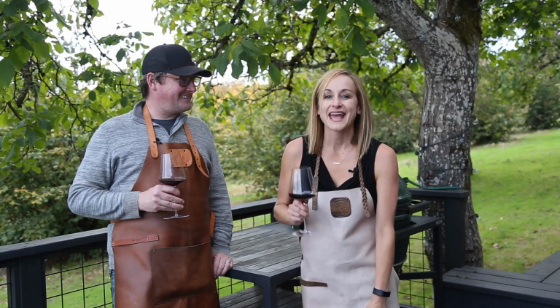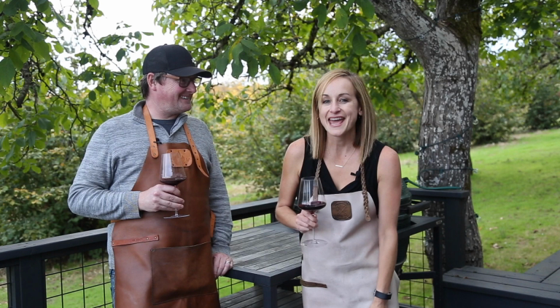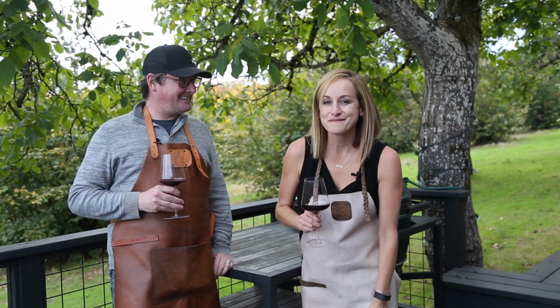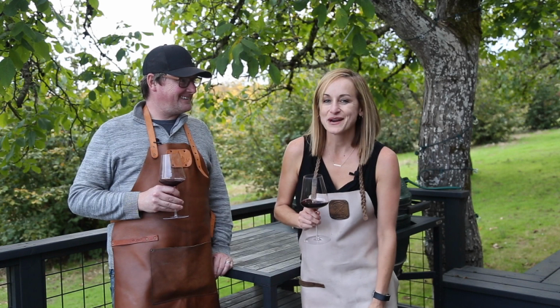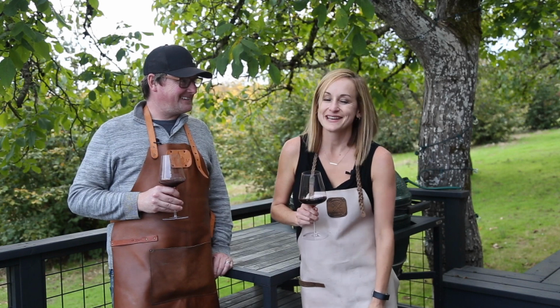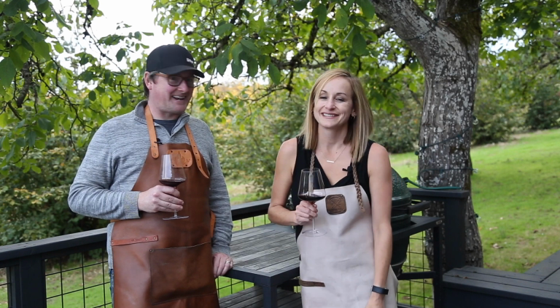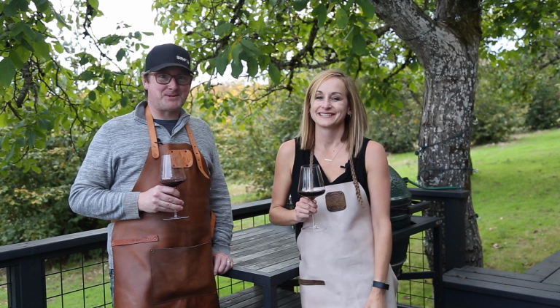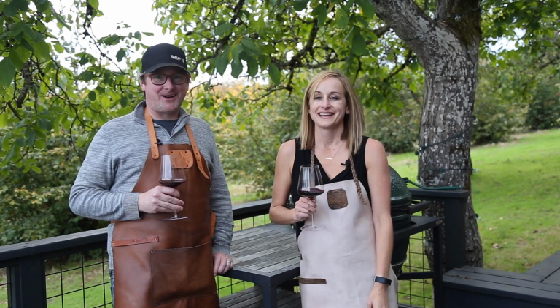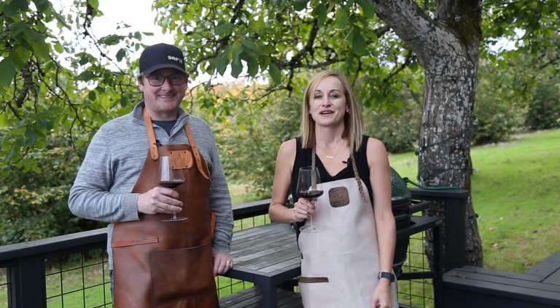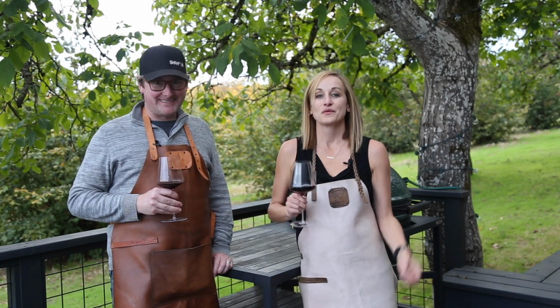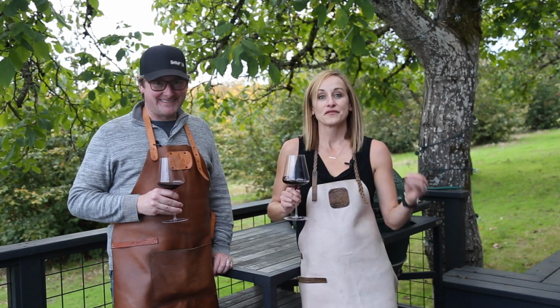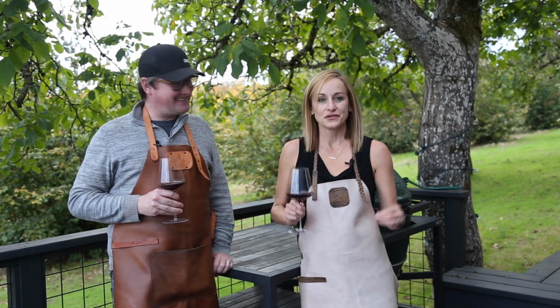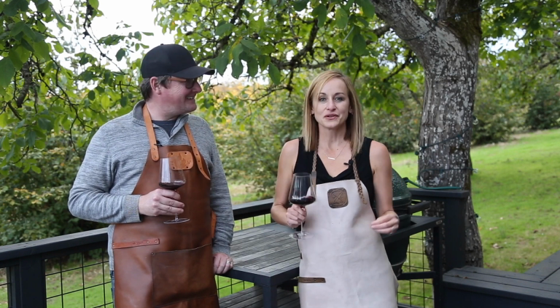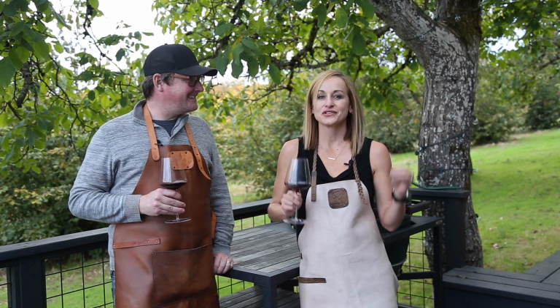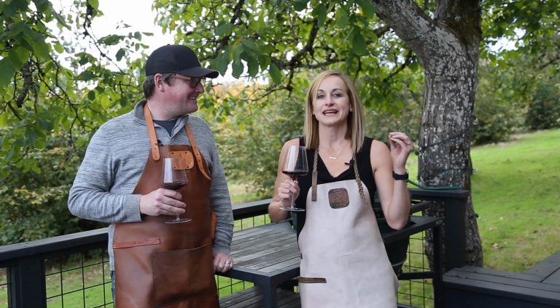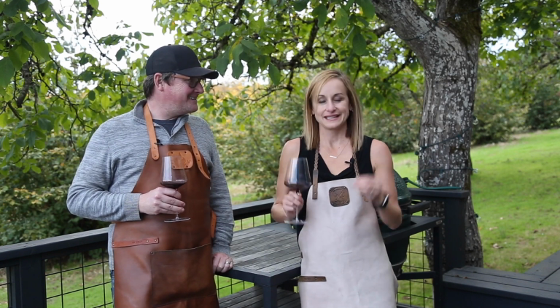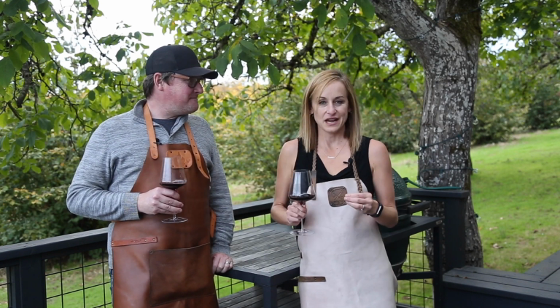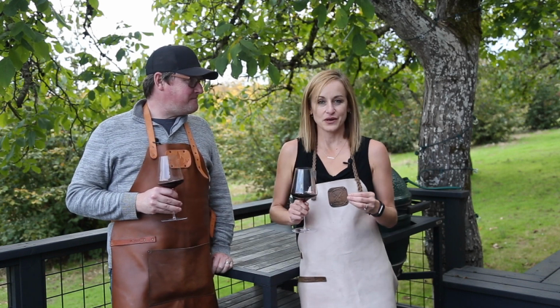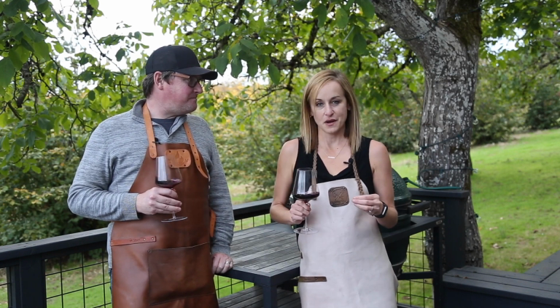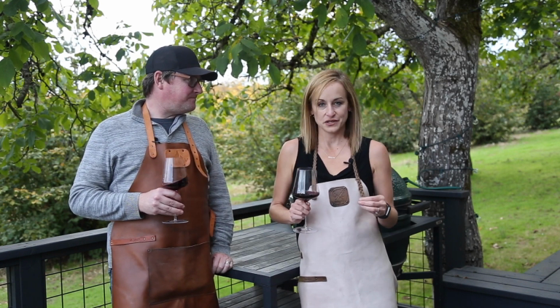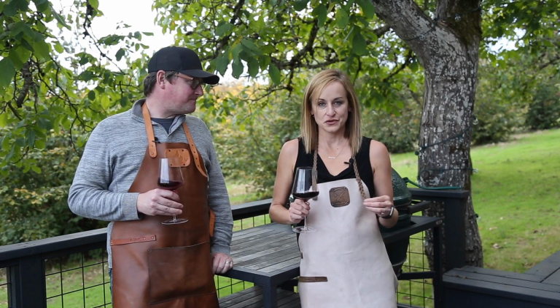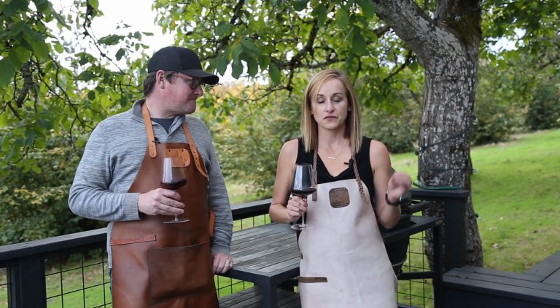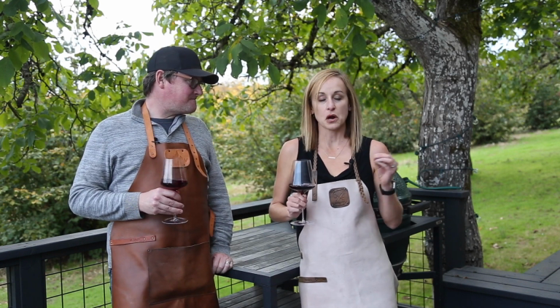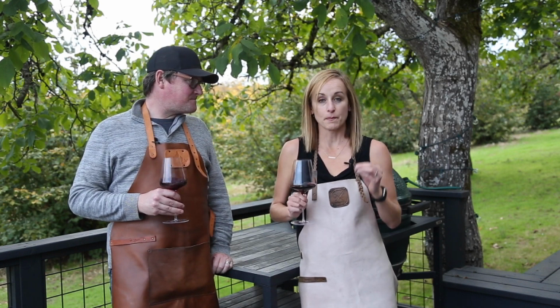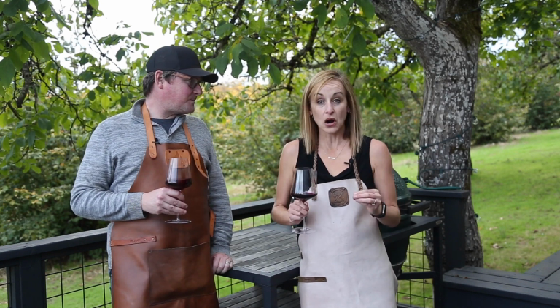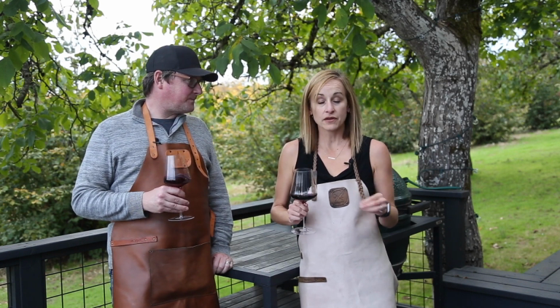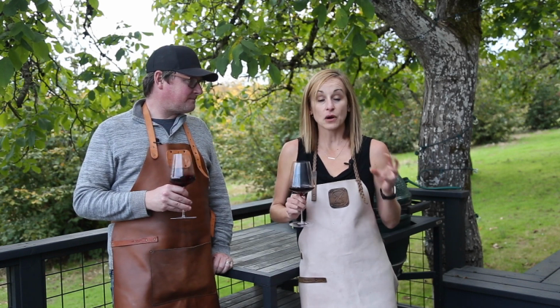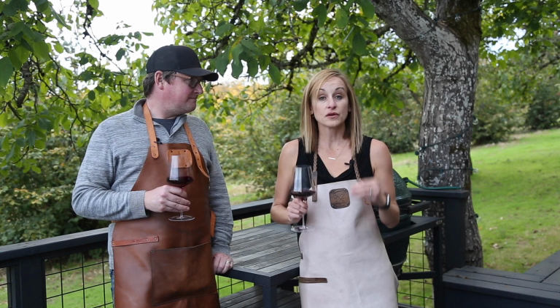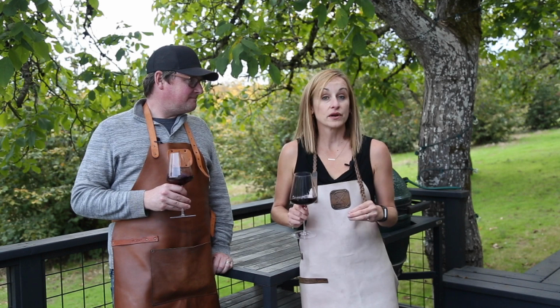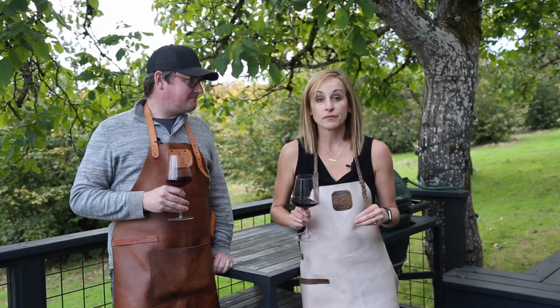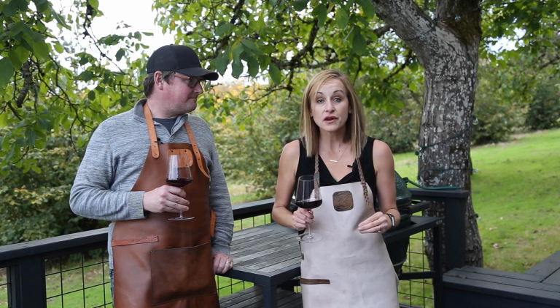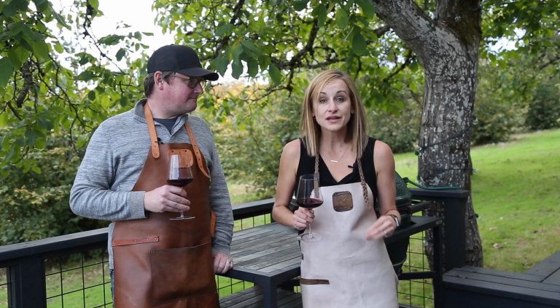Hey, I'm Mary. And I'm Sean. And we are Vindulge. Today we are coming to you from our barn — the barn that we are remodeling.